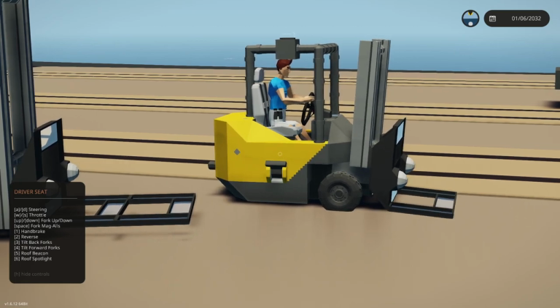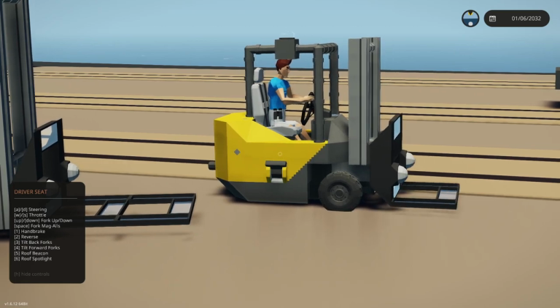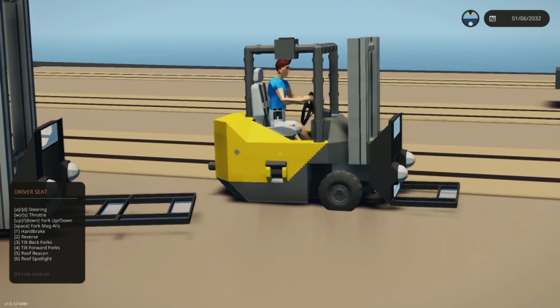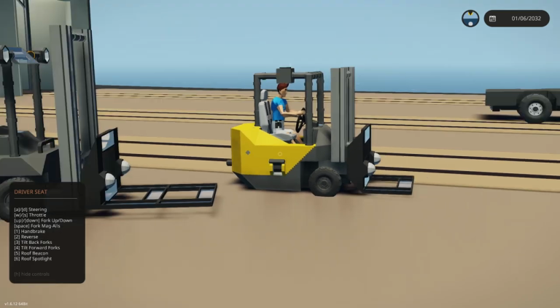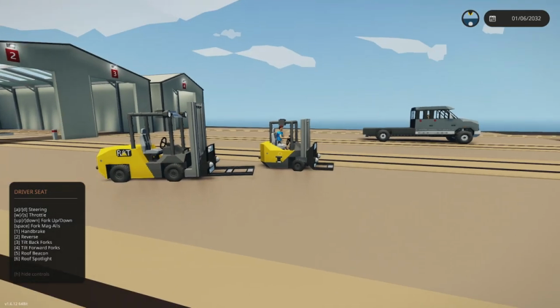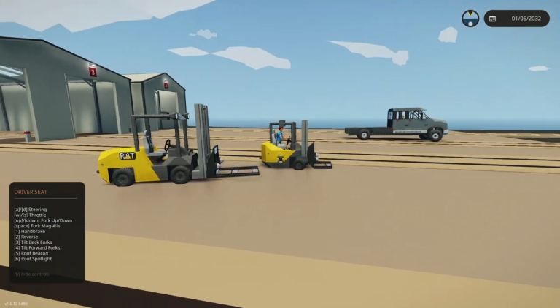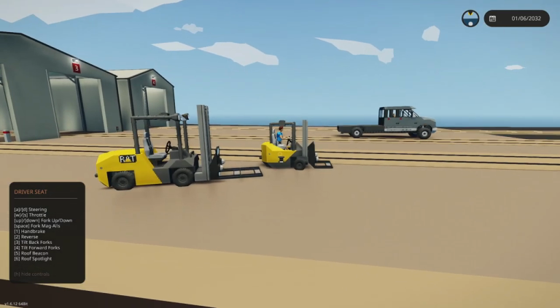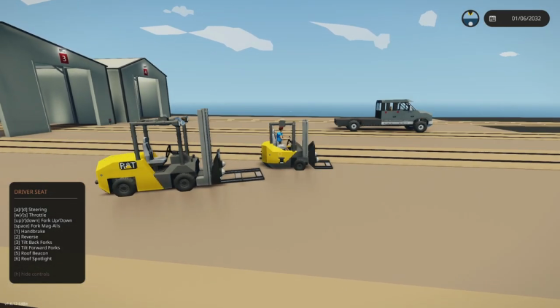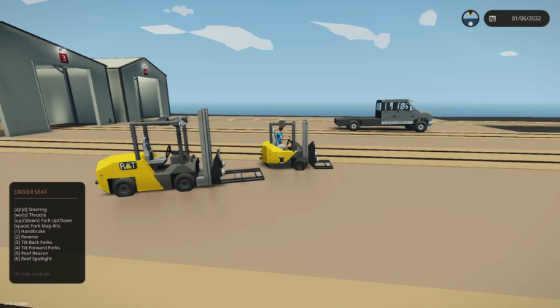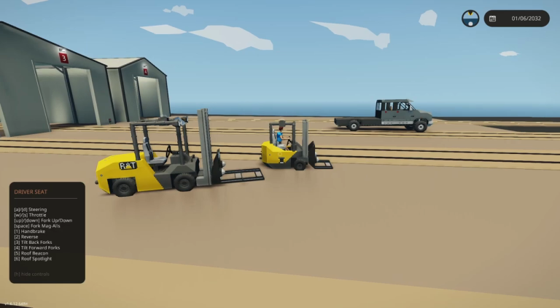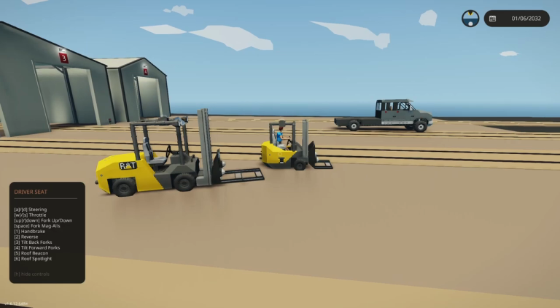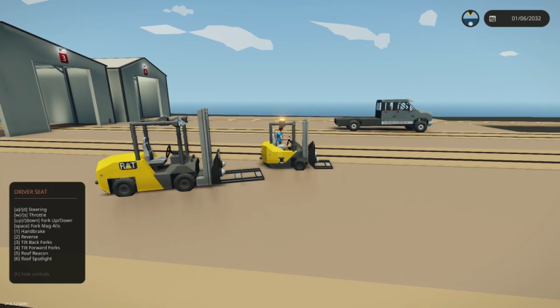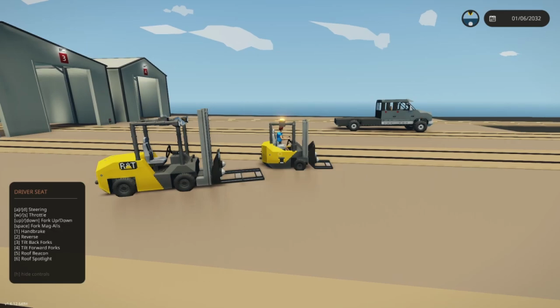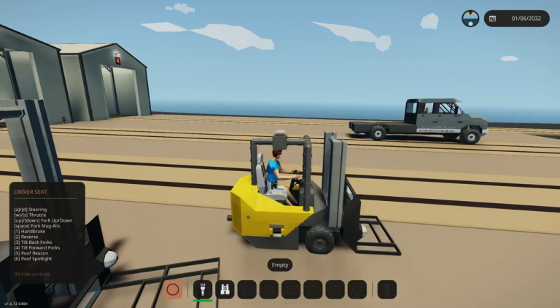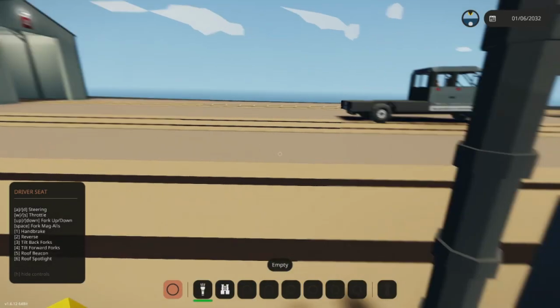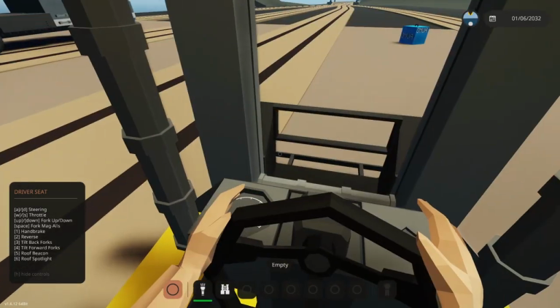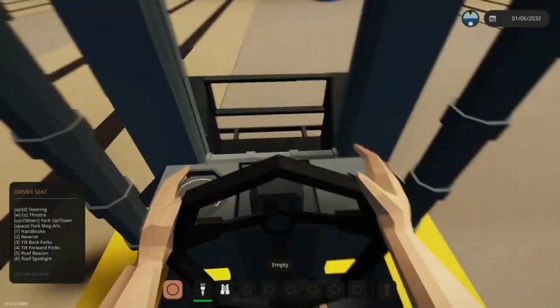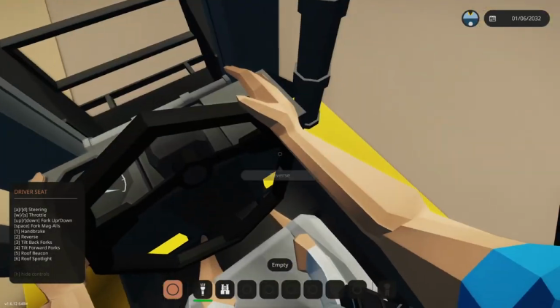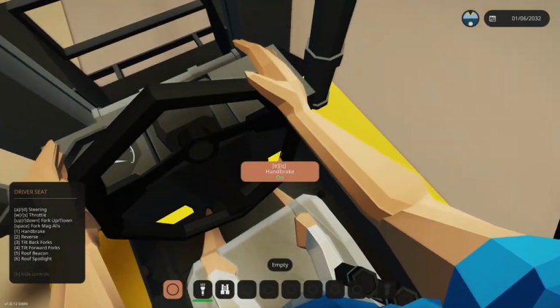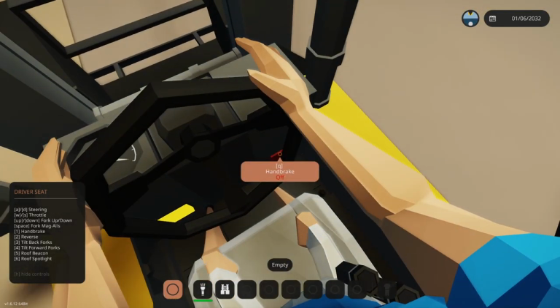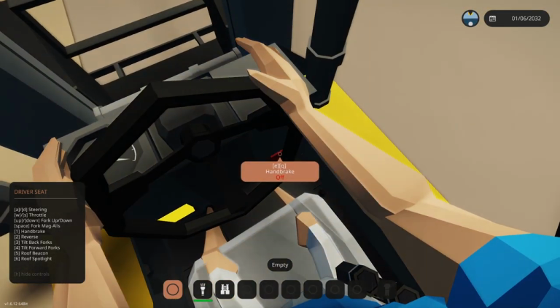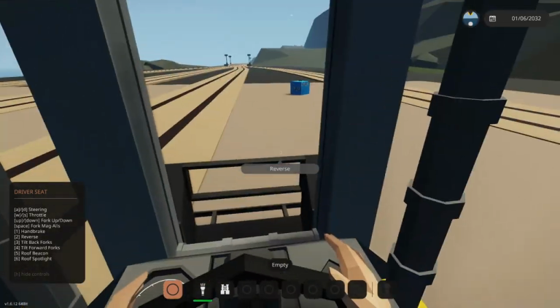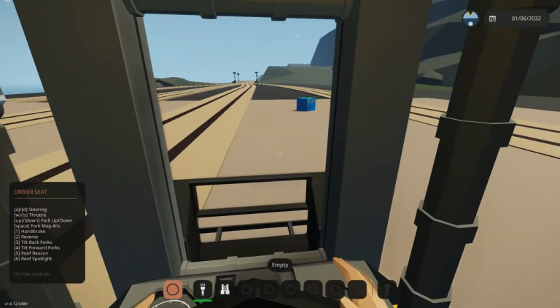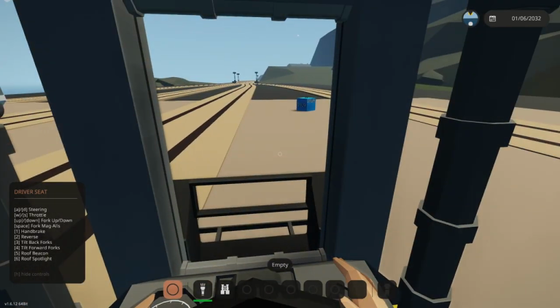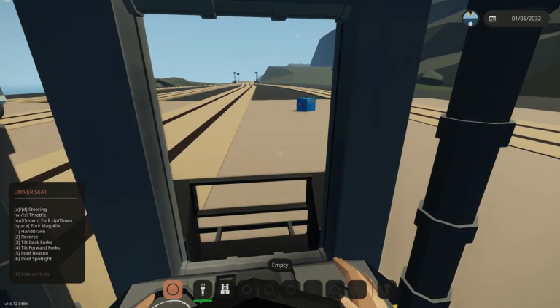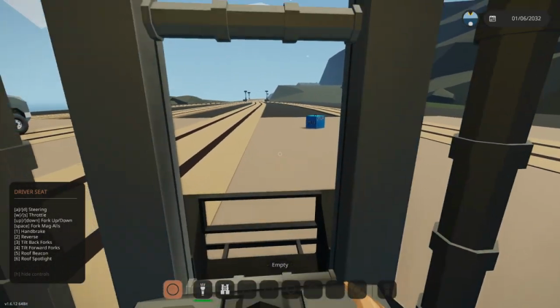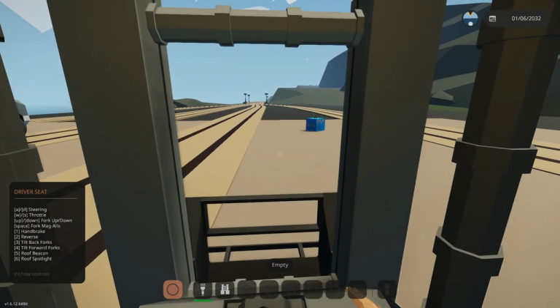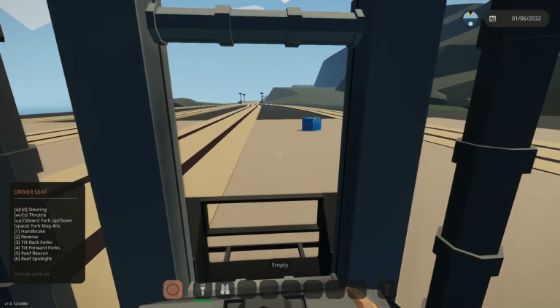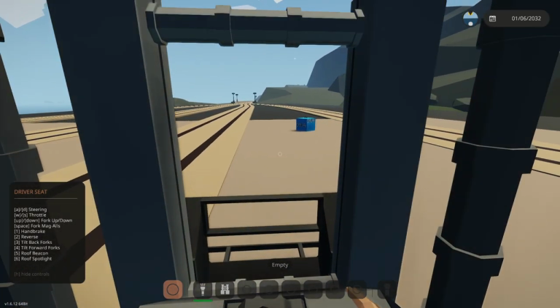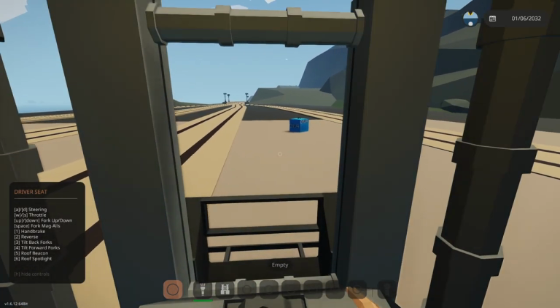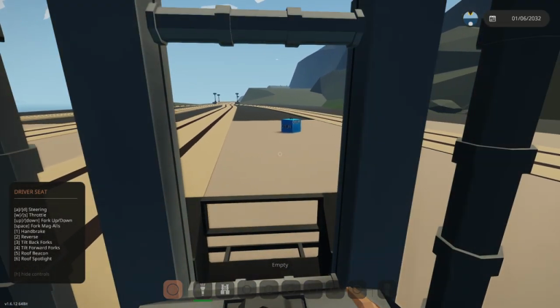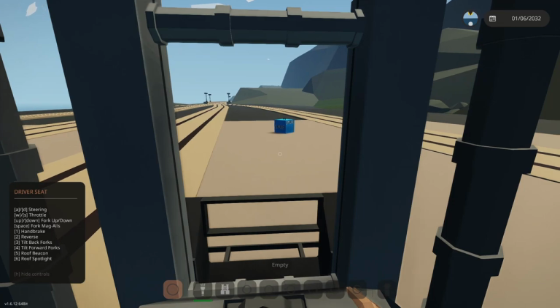So we'll give it a slight demonstration — we'll turn on our beacon, turn off the handbrake, and go pick up this container here.